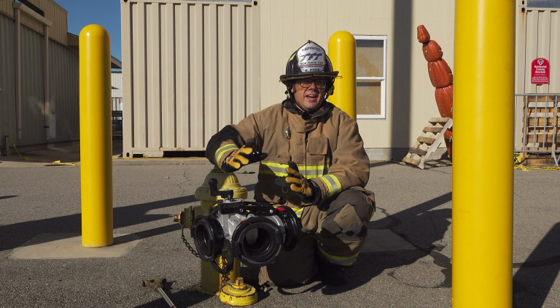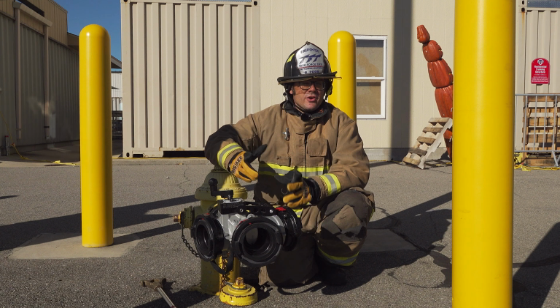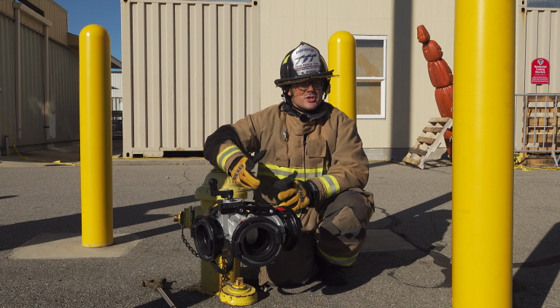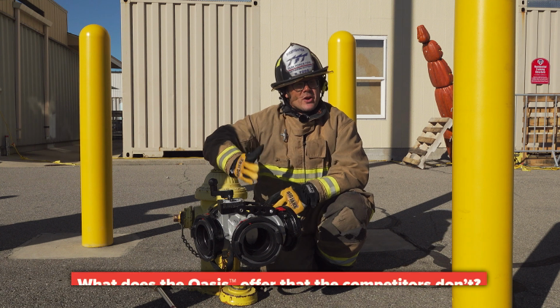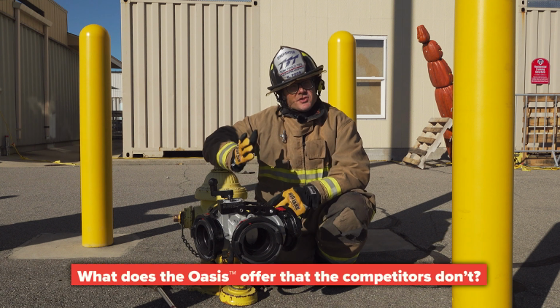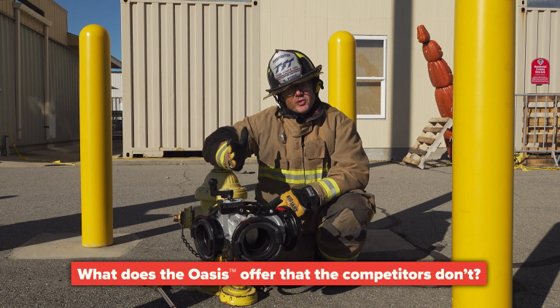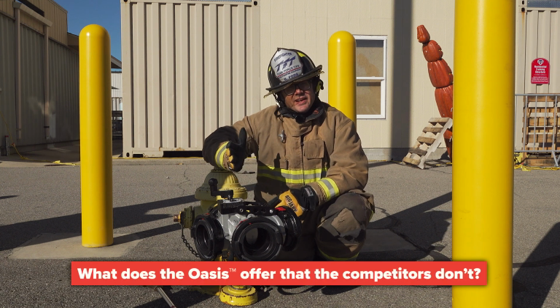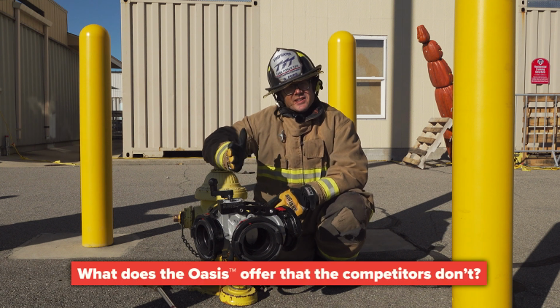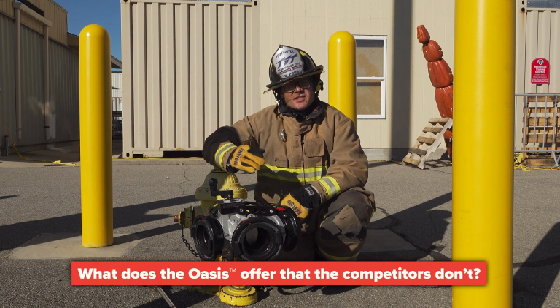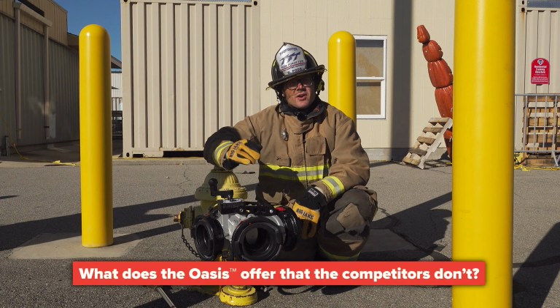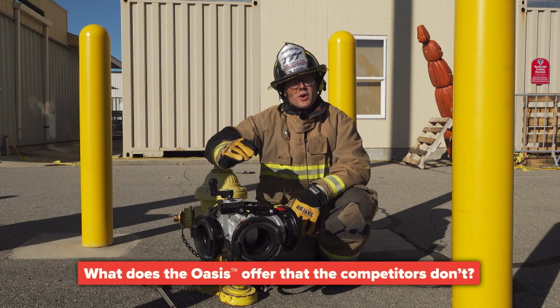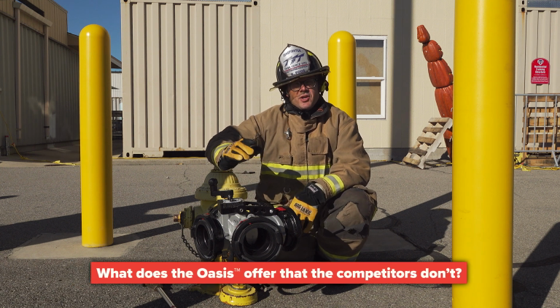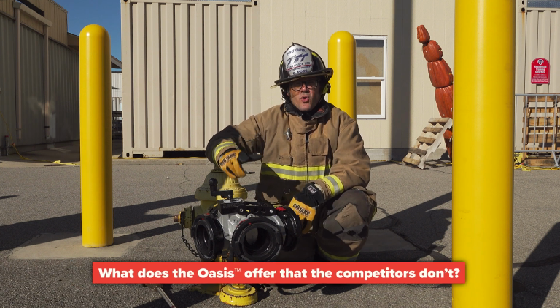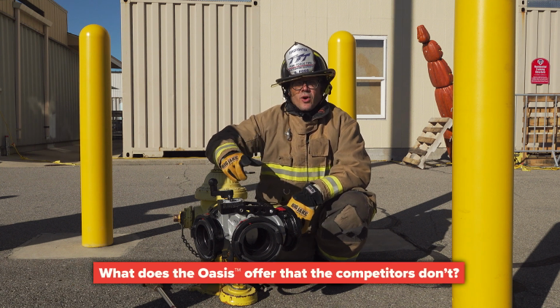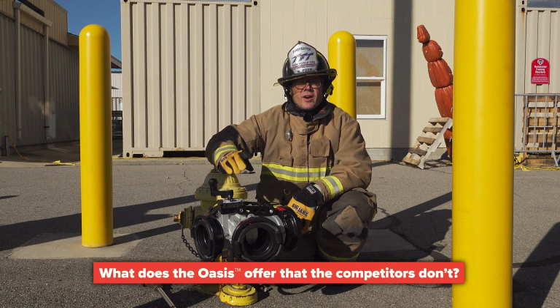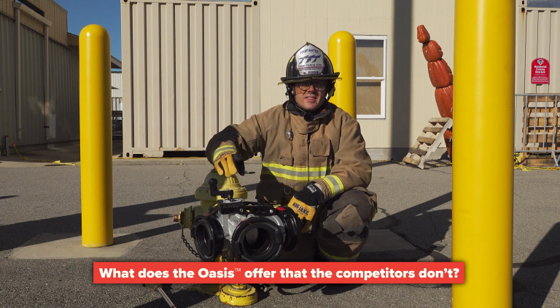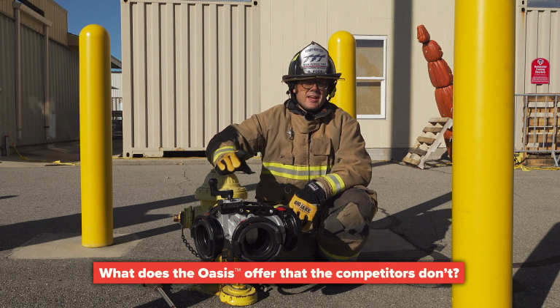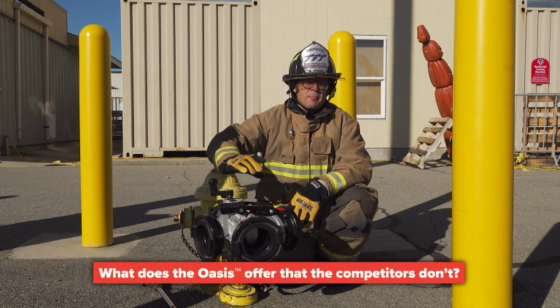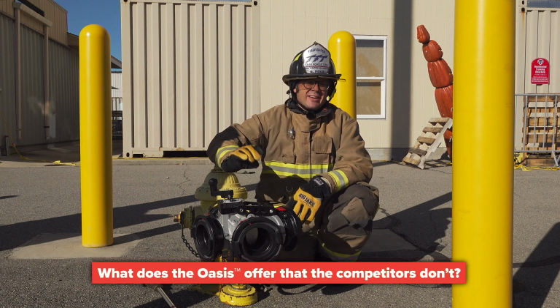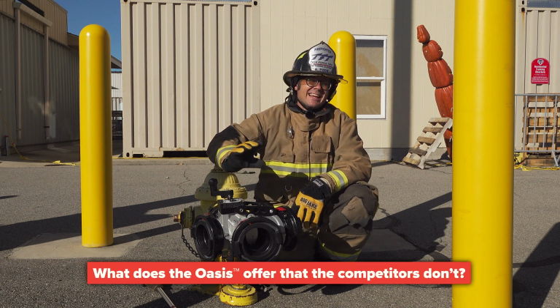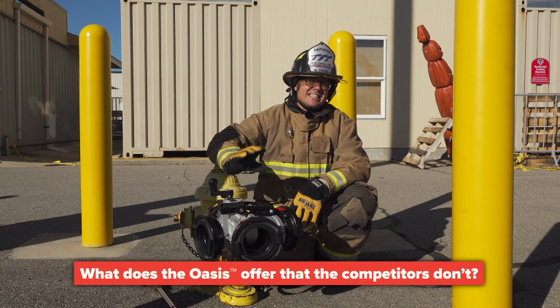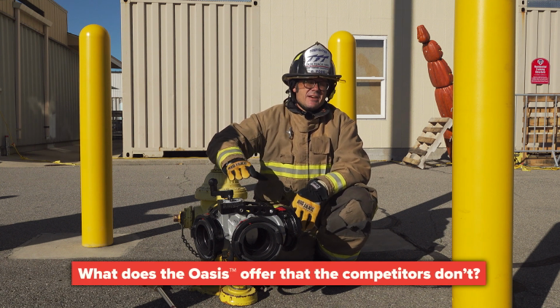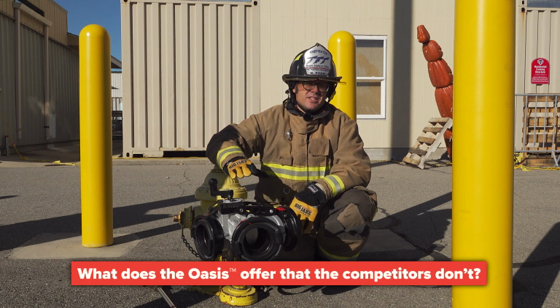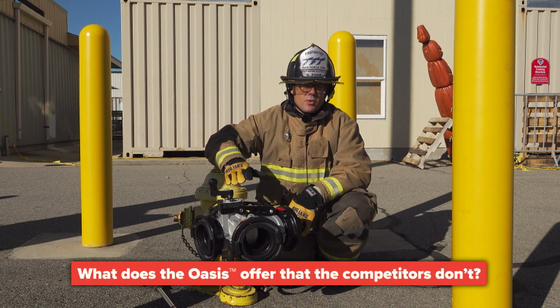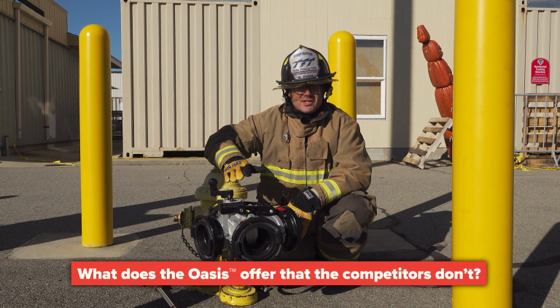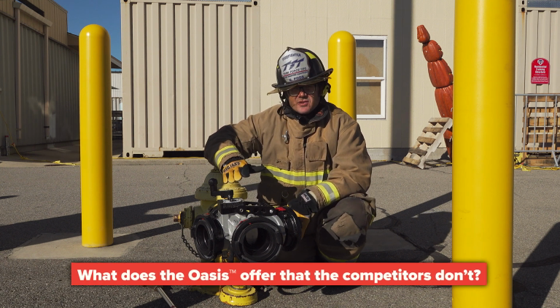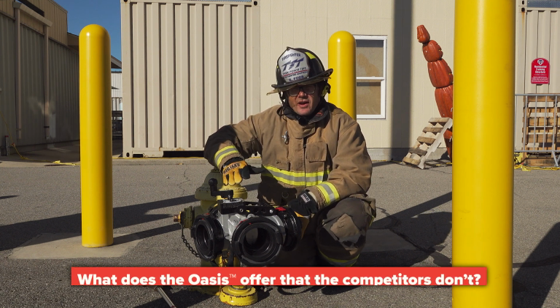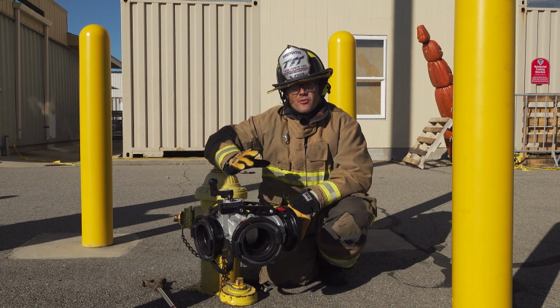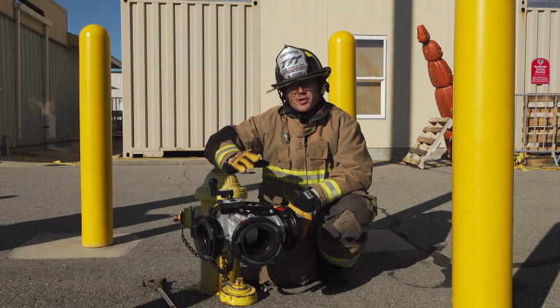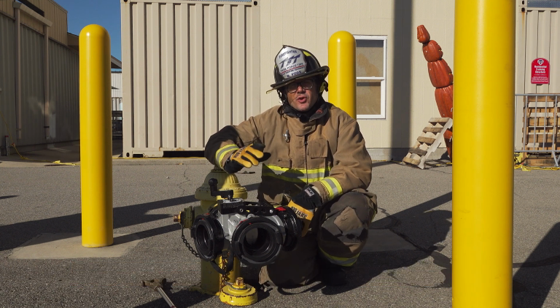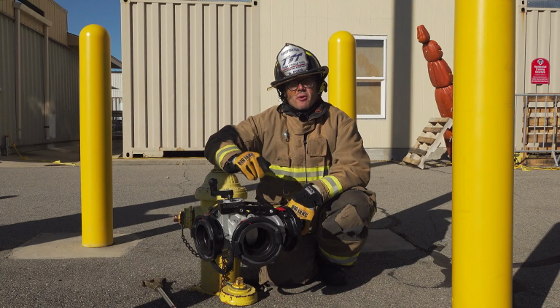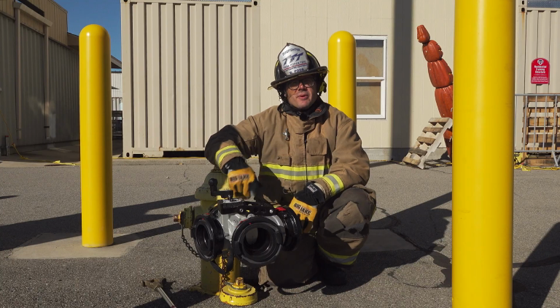Here are the trade-offs you need to consider when you're thinking about getting a TFT Oasis valve for your department.